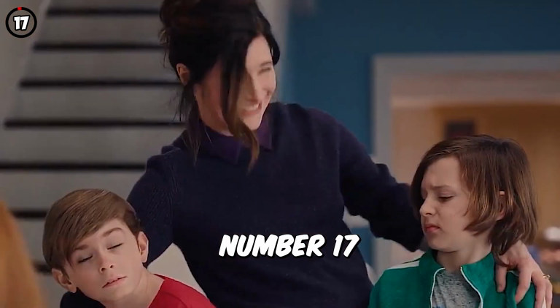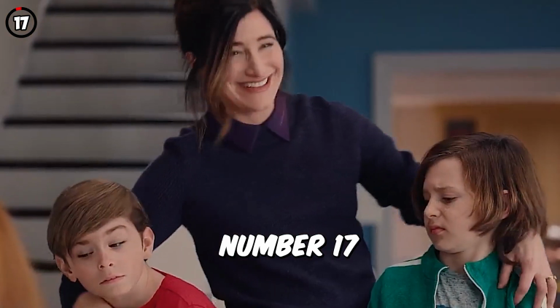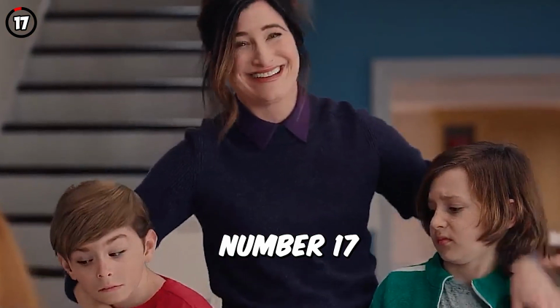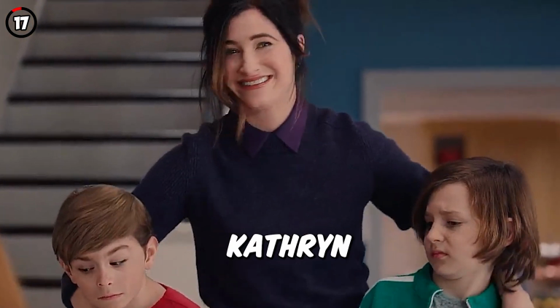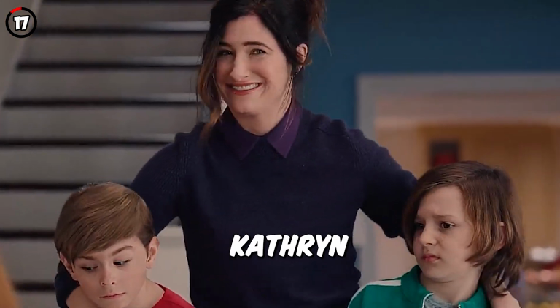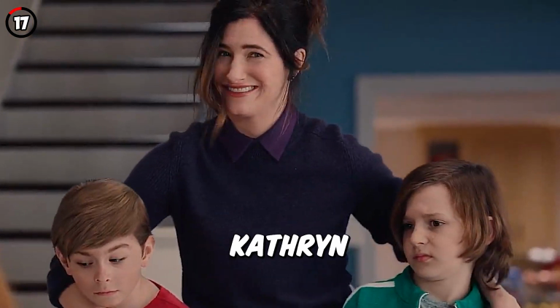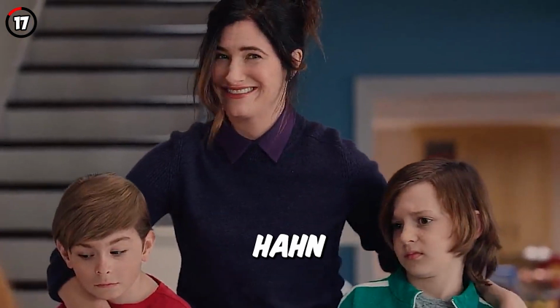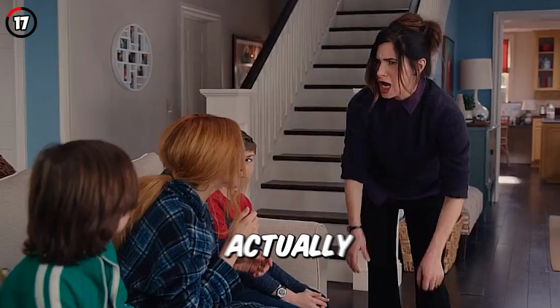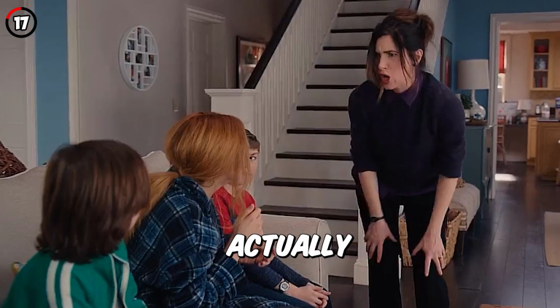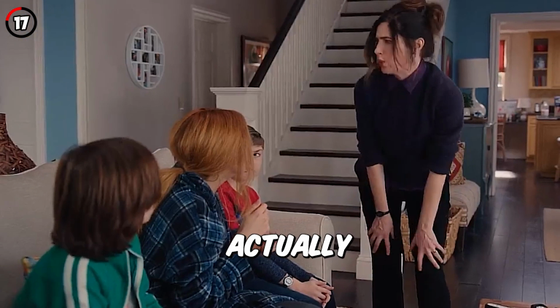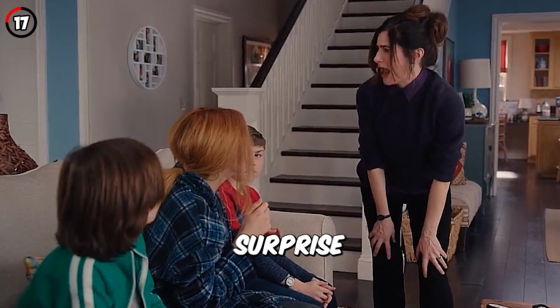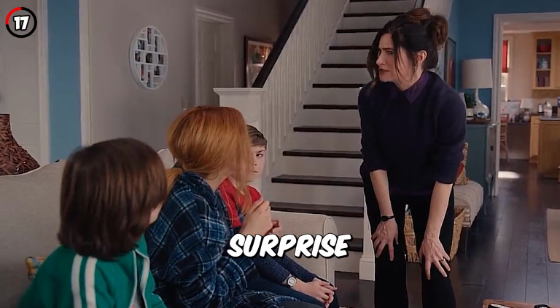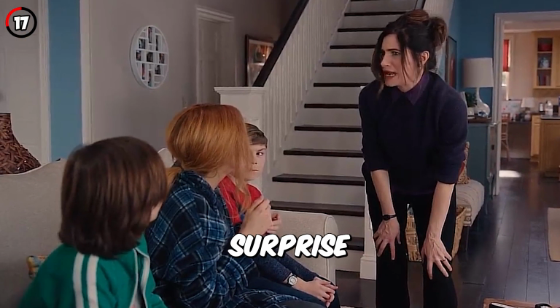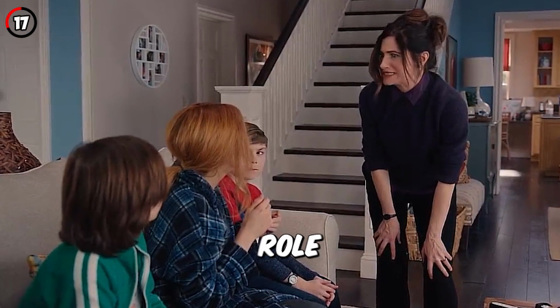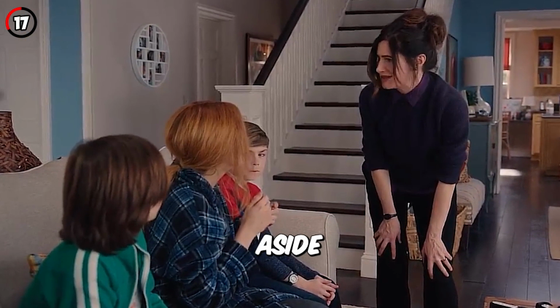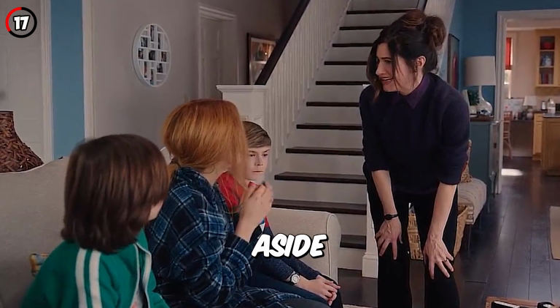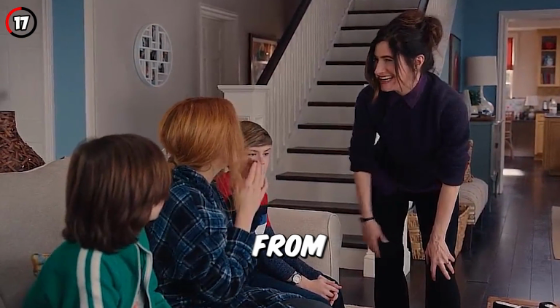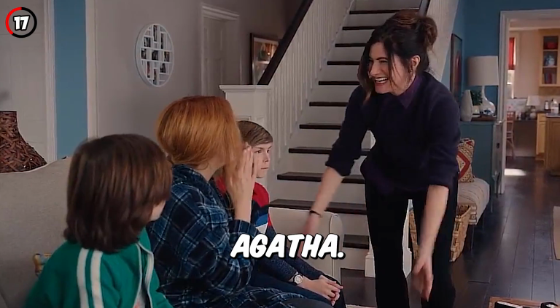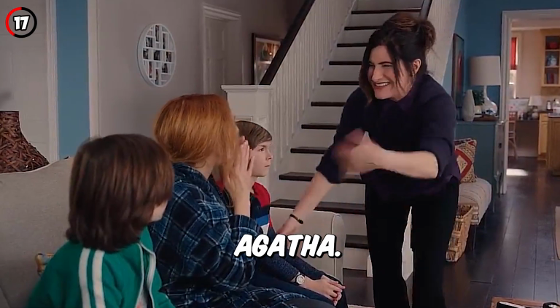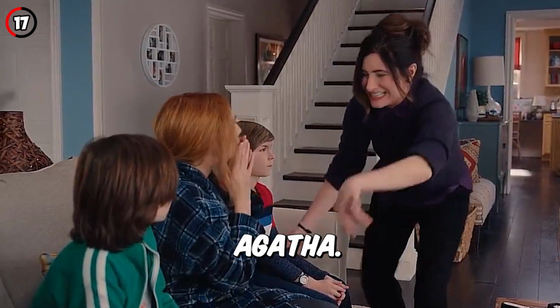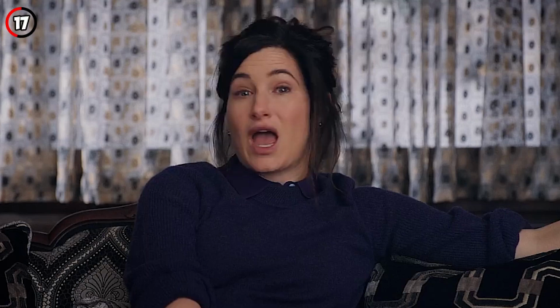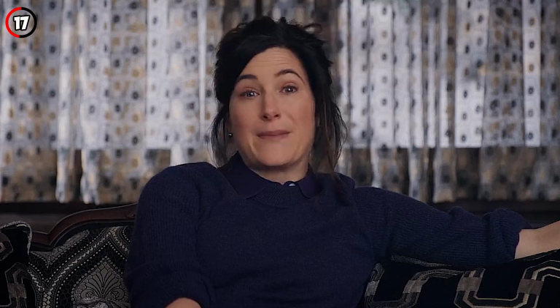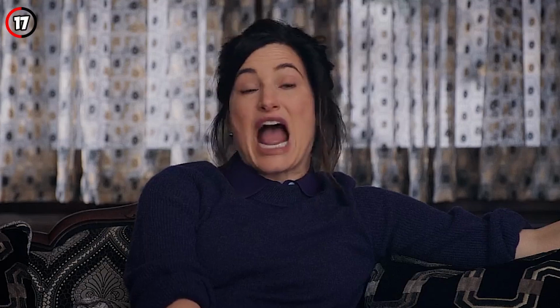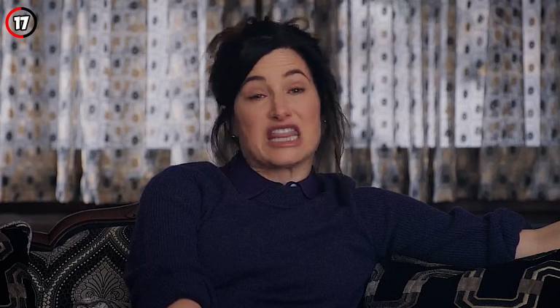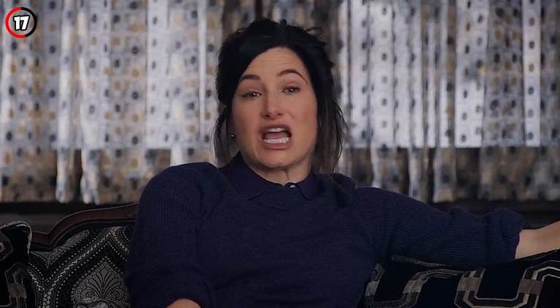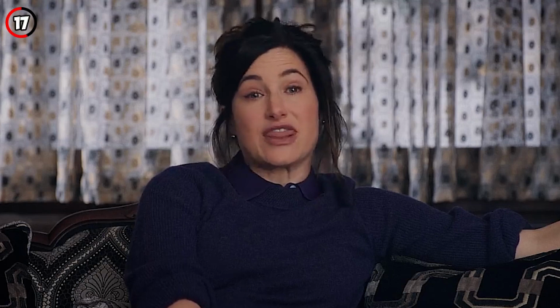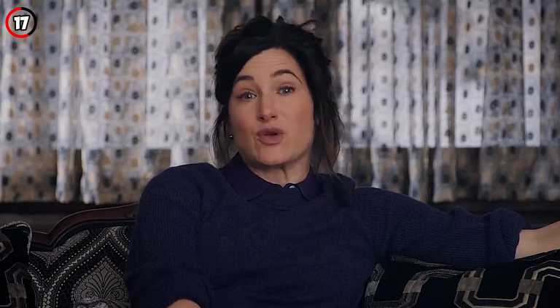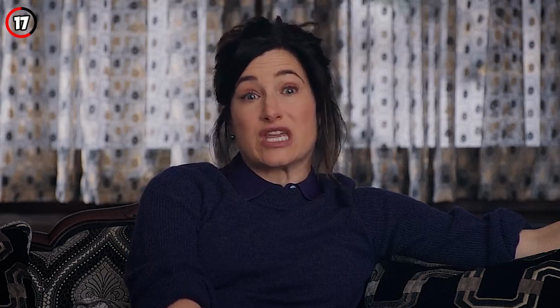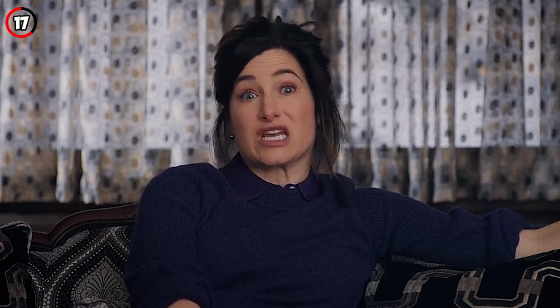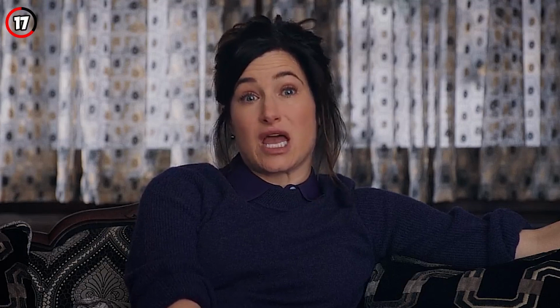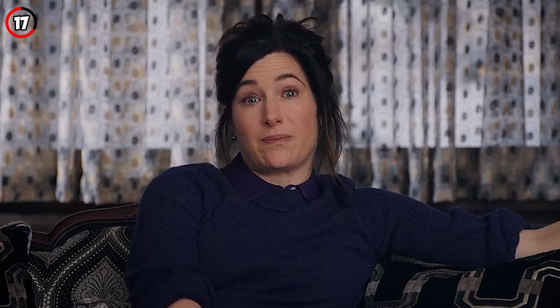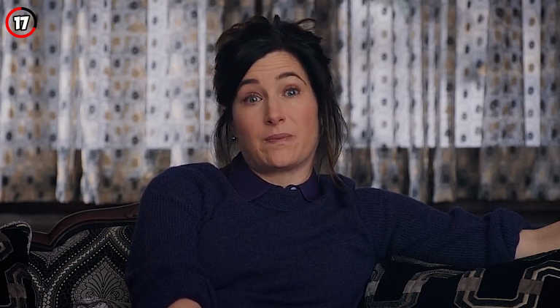Fact 17: Kathryn Hahn actually had a surprise role aside from Agatha — she also plays the interviewer in 'Breaking the Fourth Wall.'